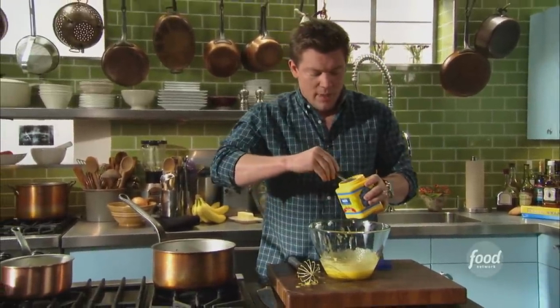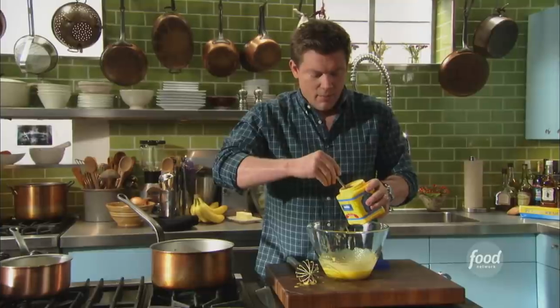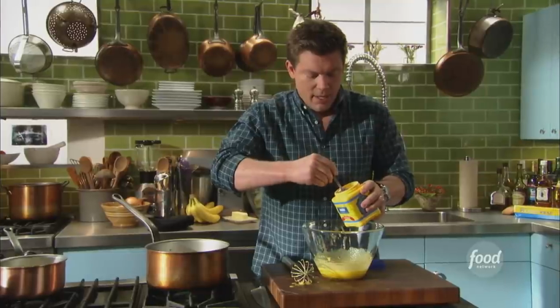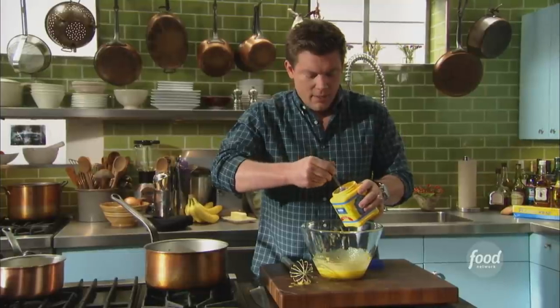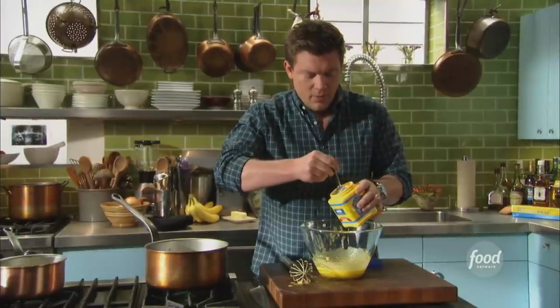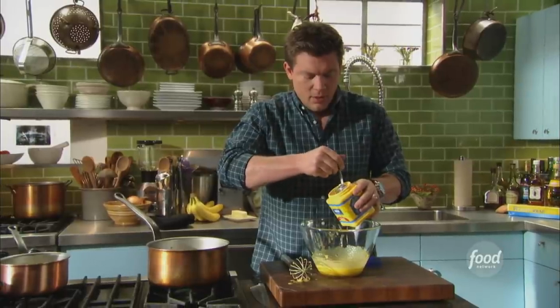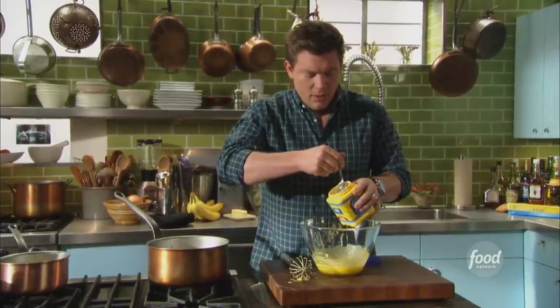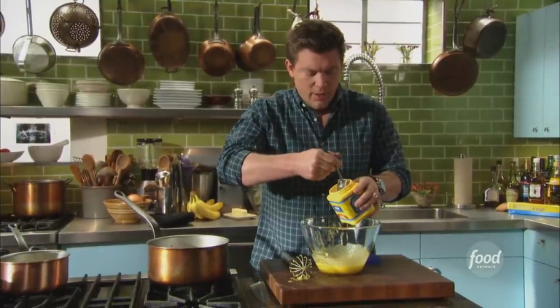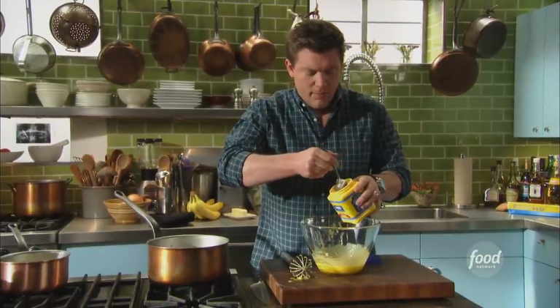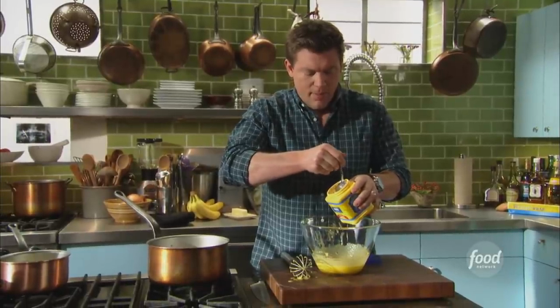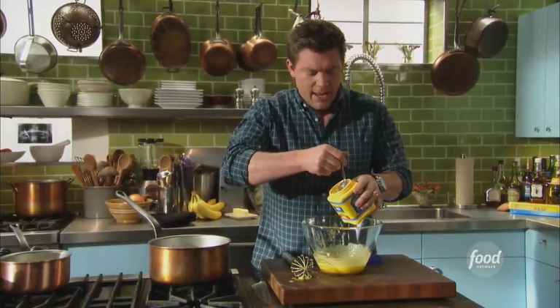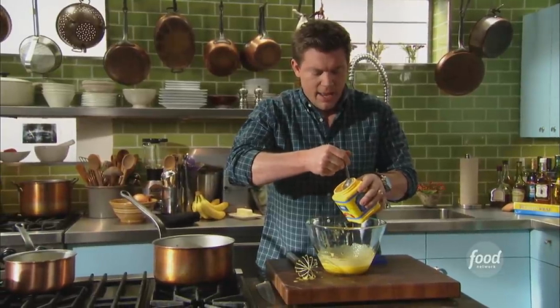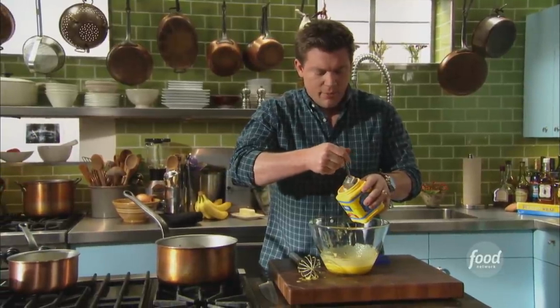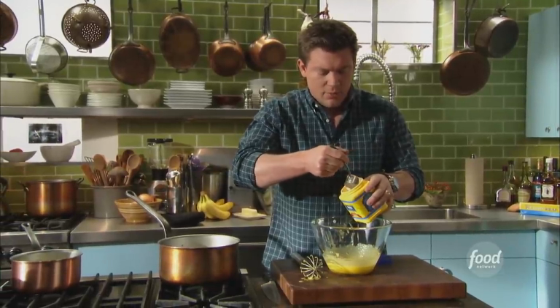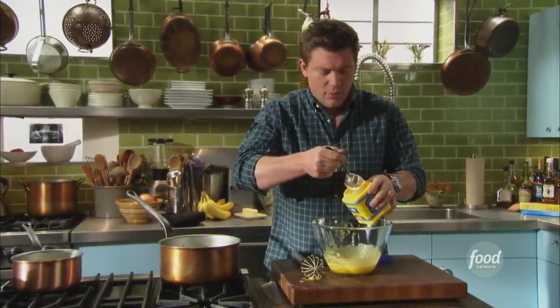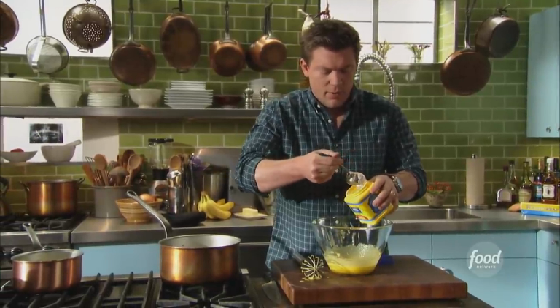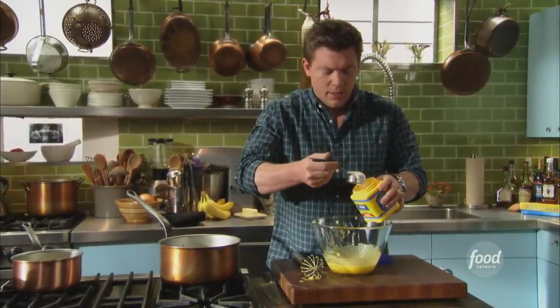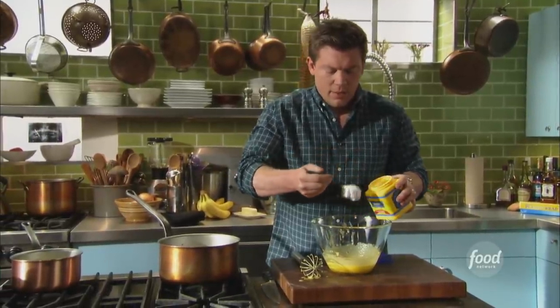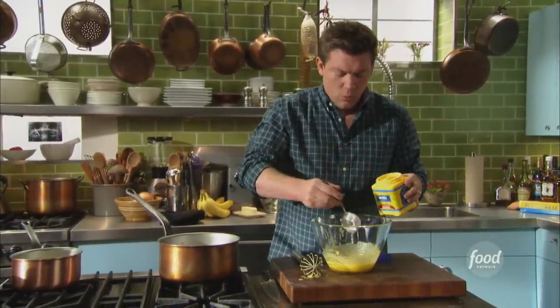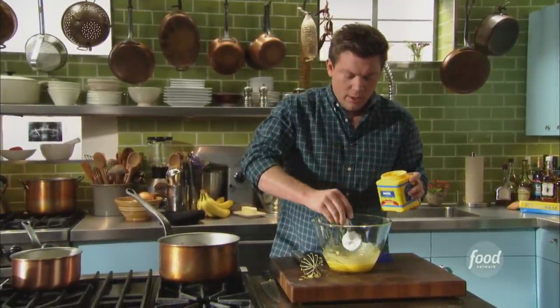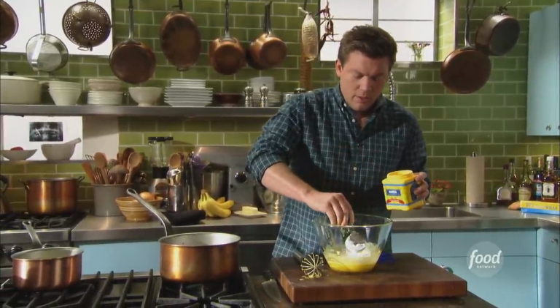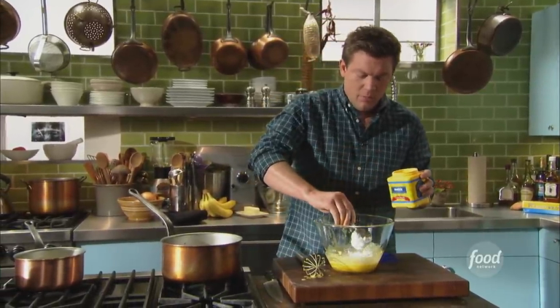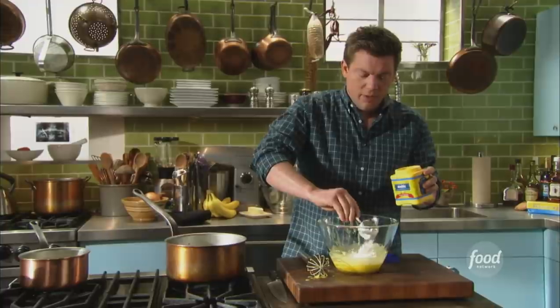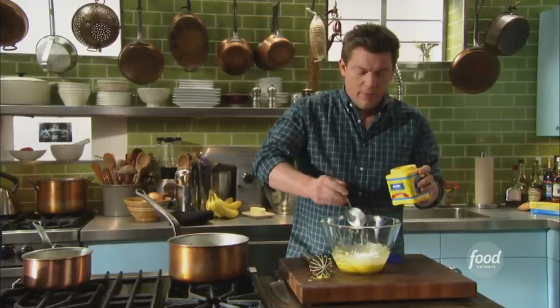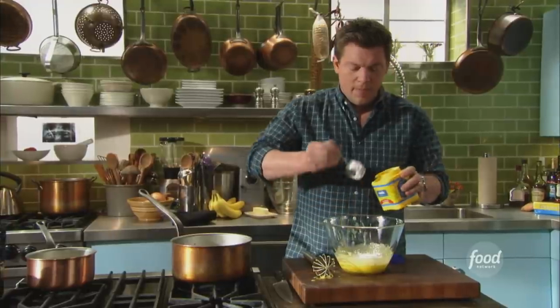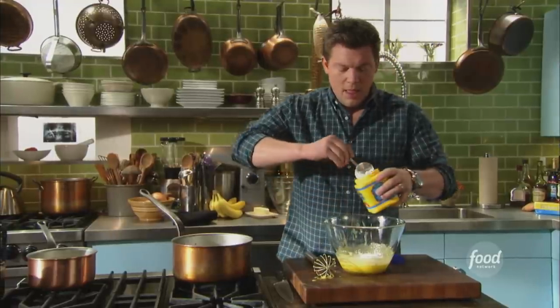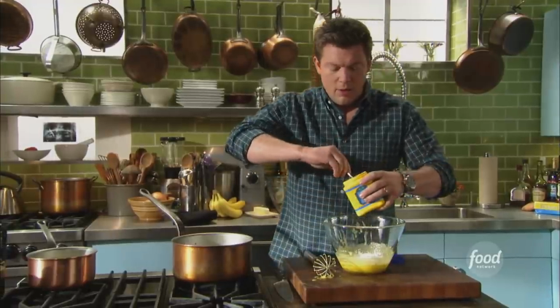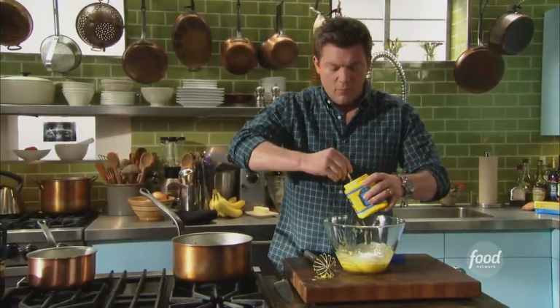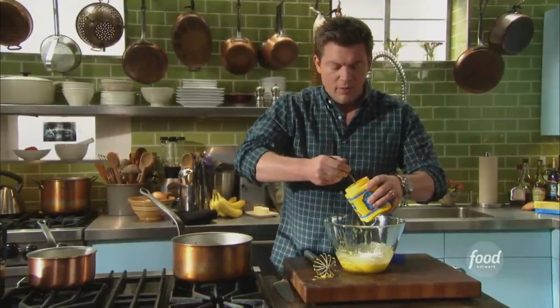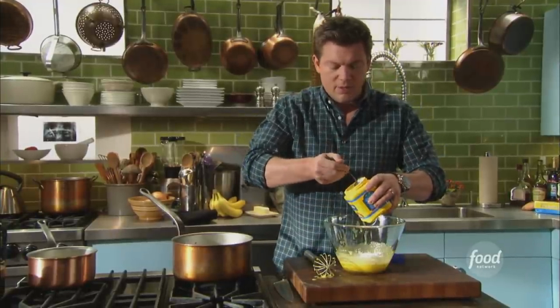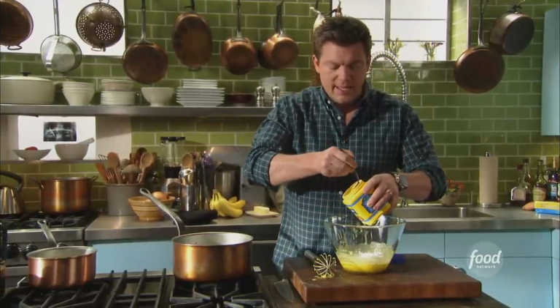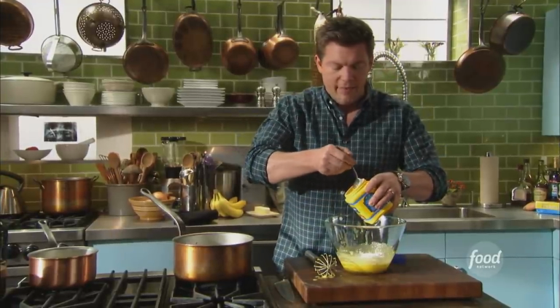We're making a big, big pan of banana pudding, so we want quite a bit — one-fourth of a cup and another fourth of a cup, which makes a half.